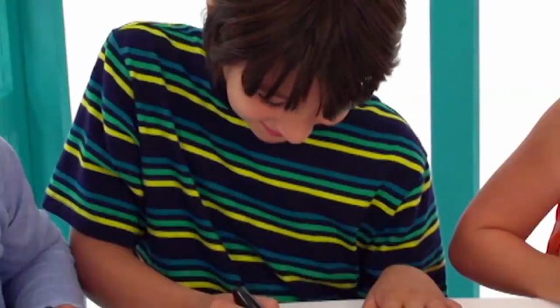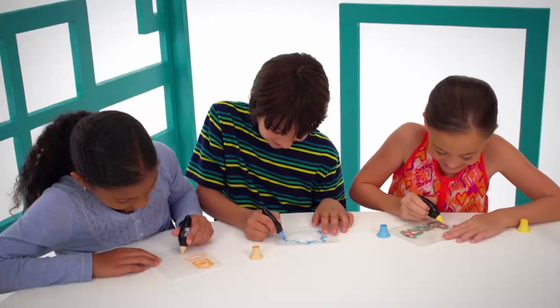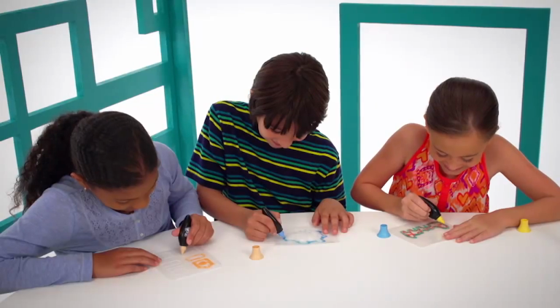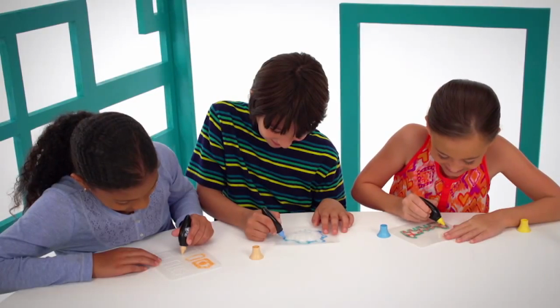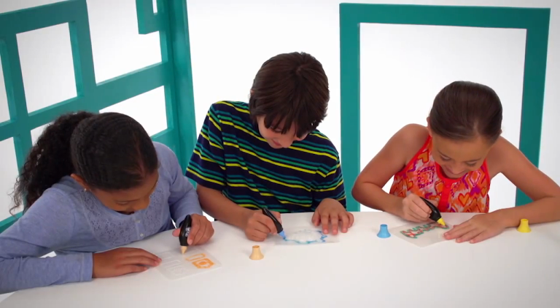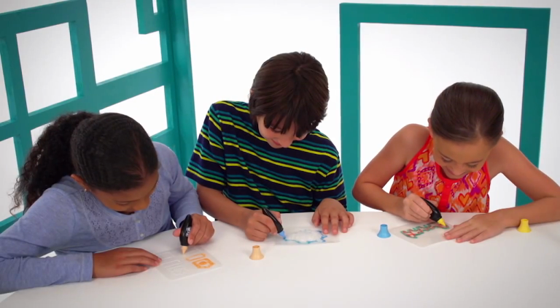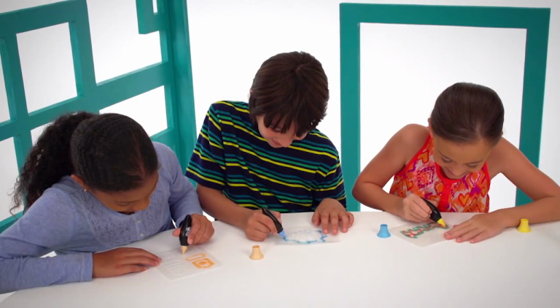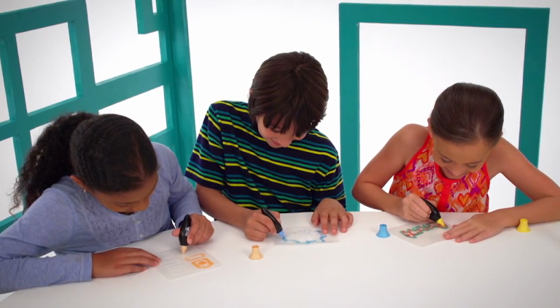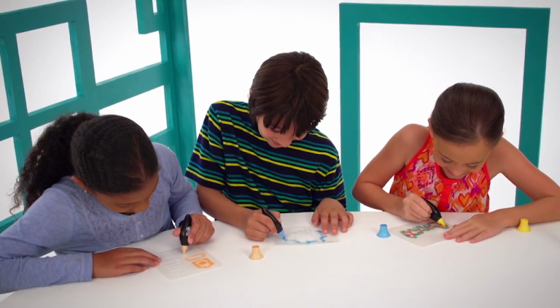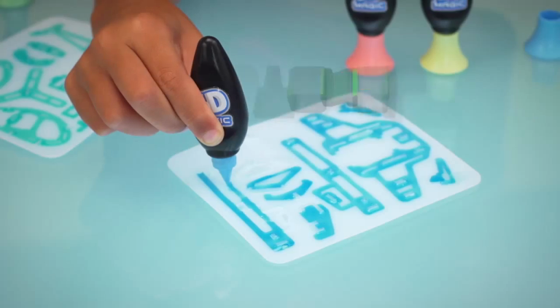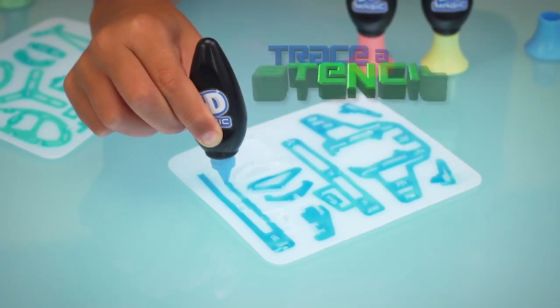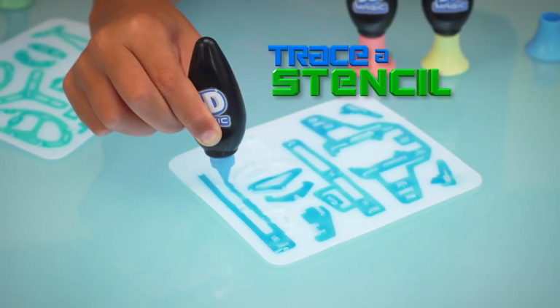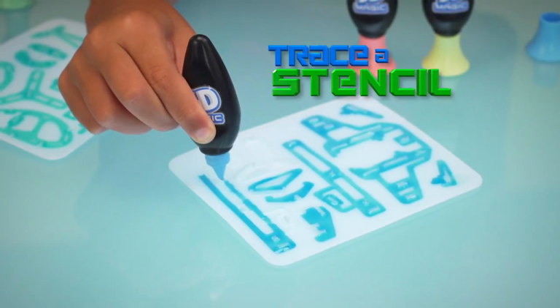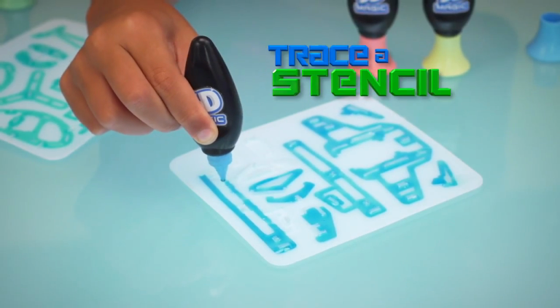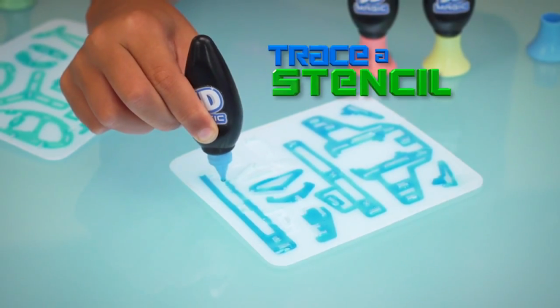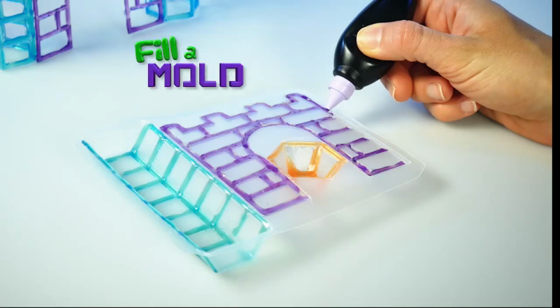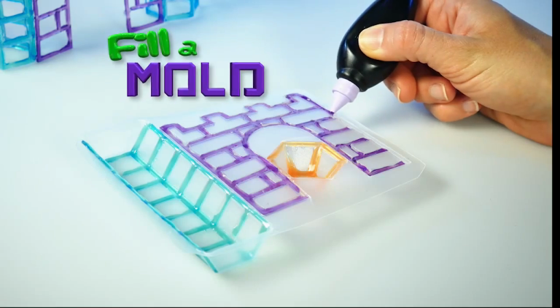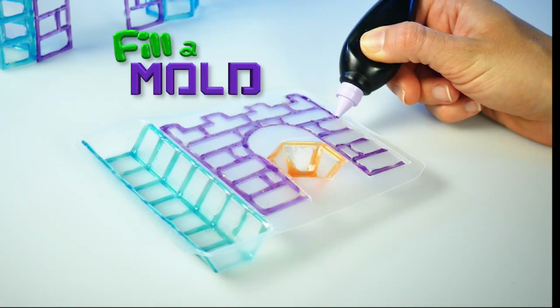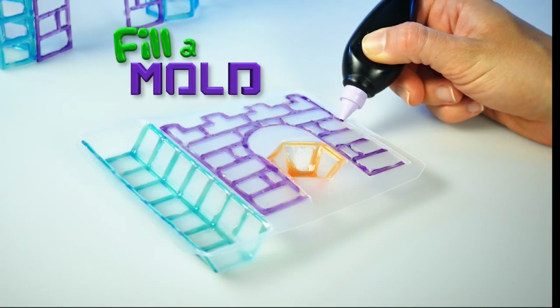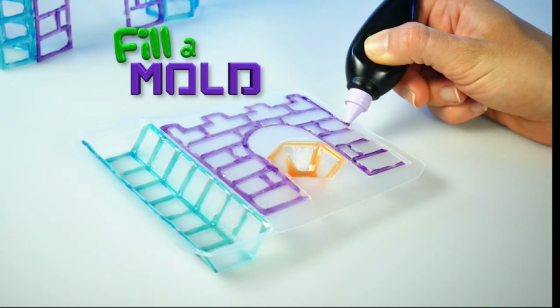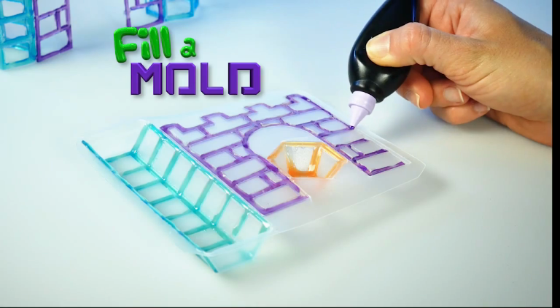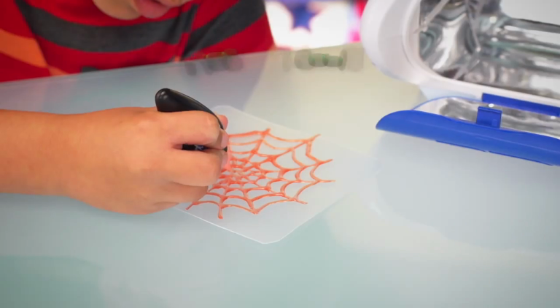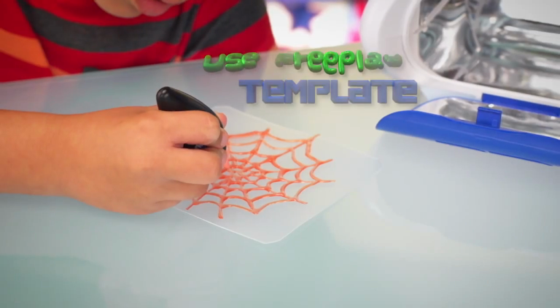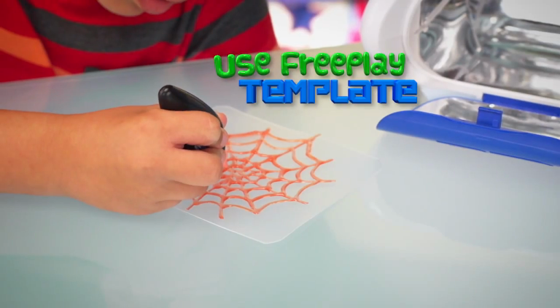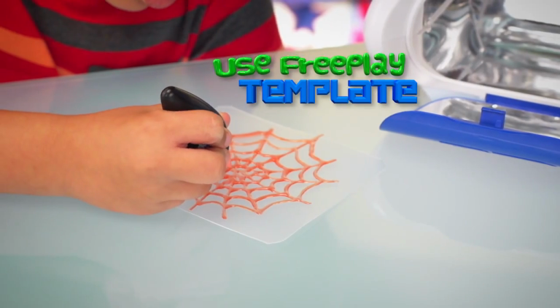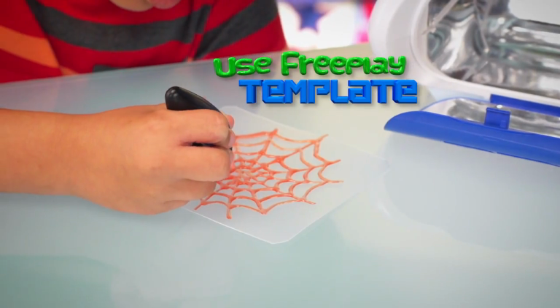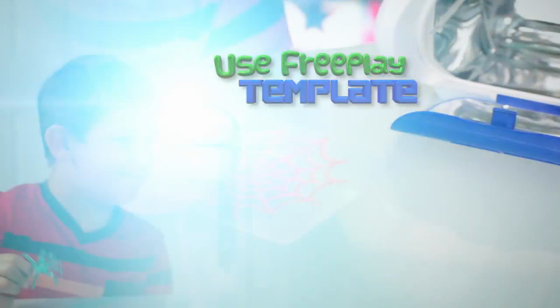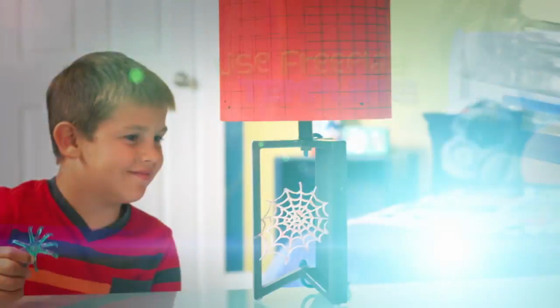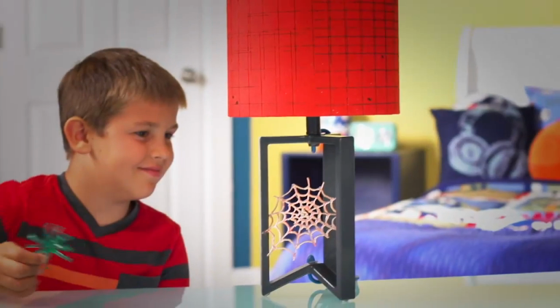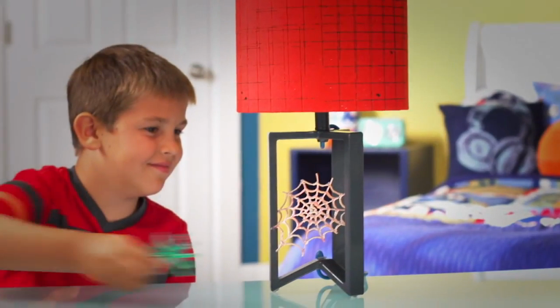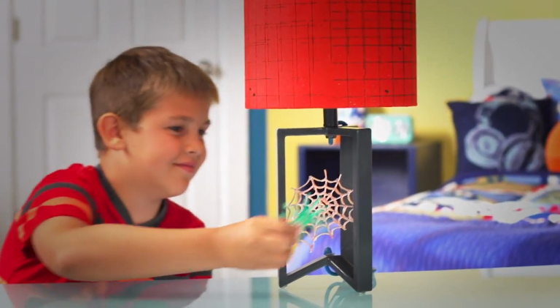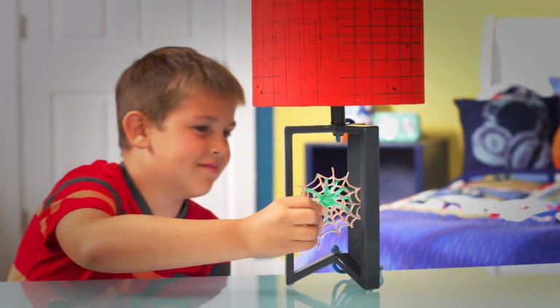There are three different ways to design. You can trace a stencil, fill a mold, or use a free play template to make up something on your own.